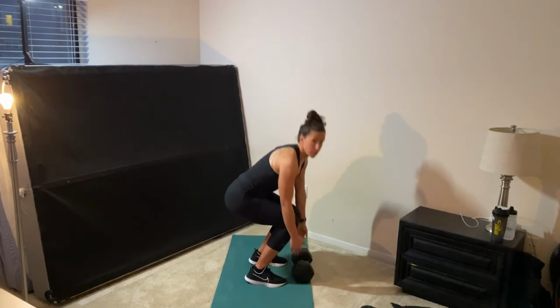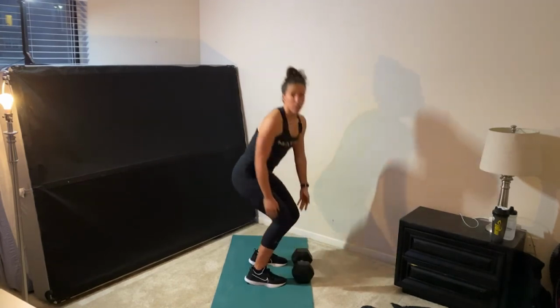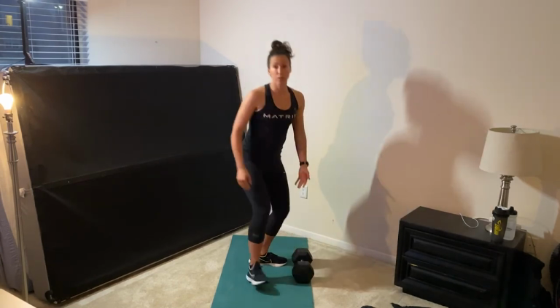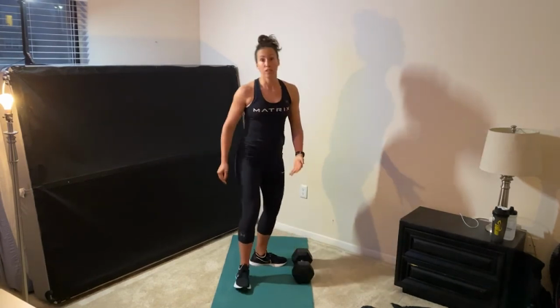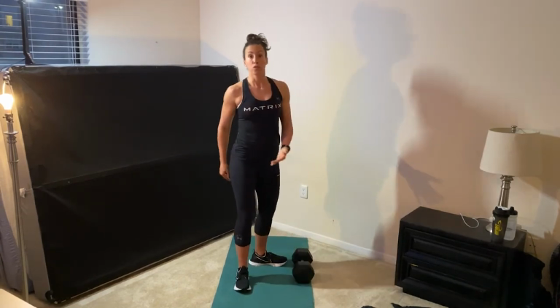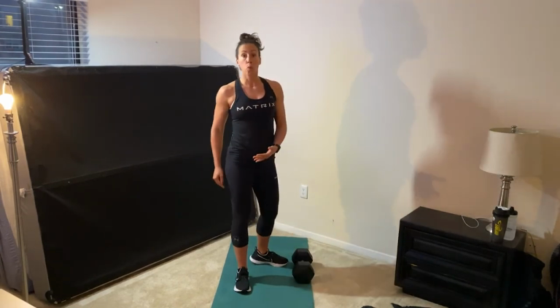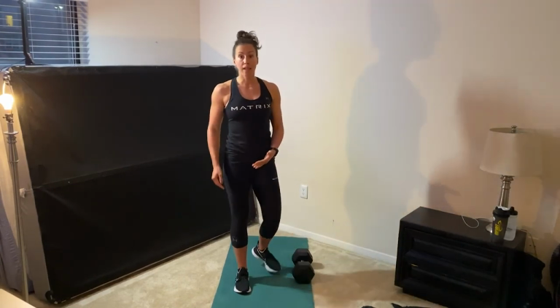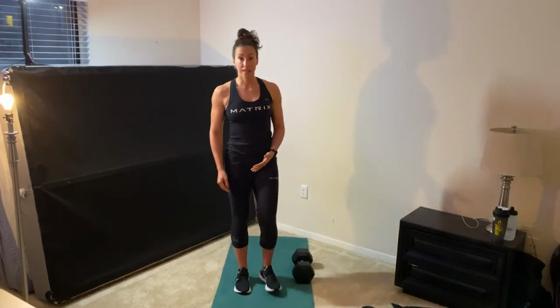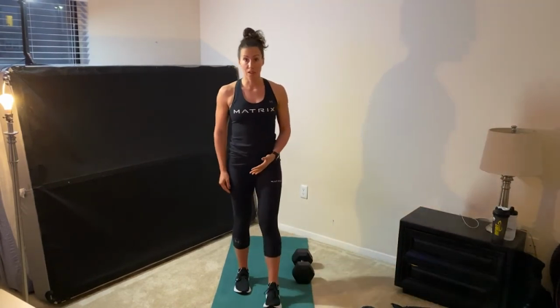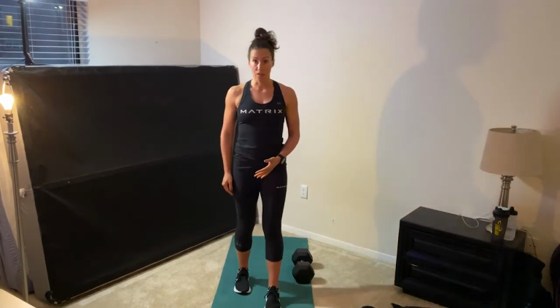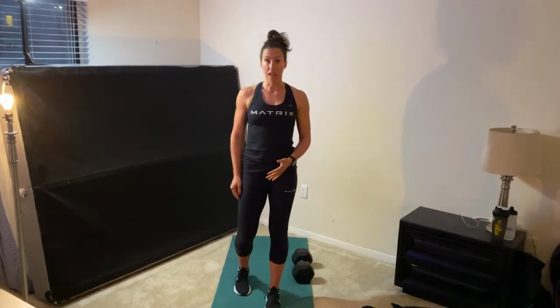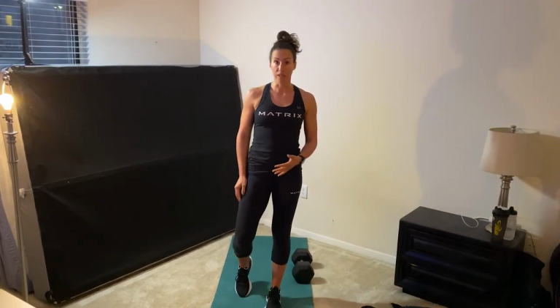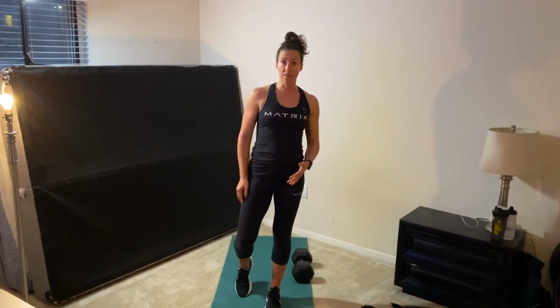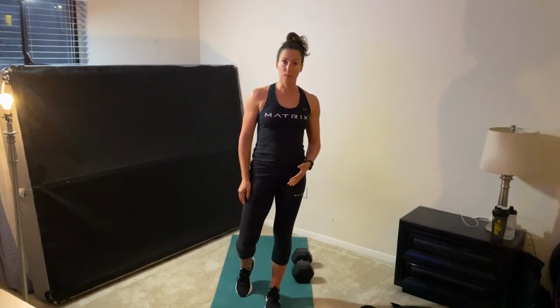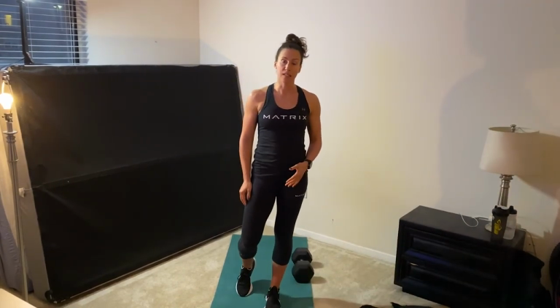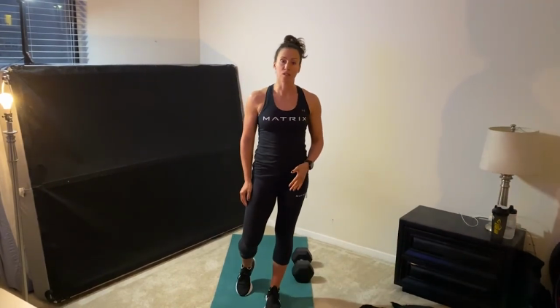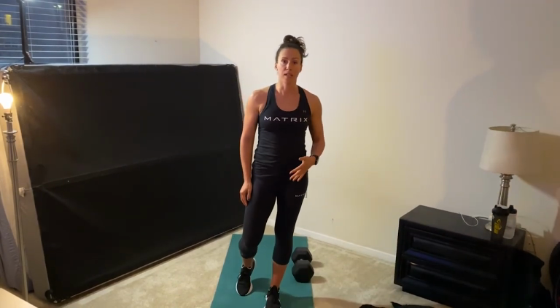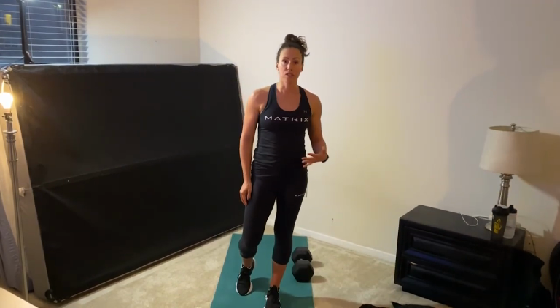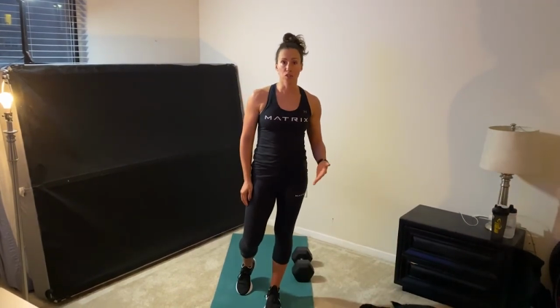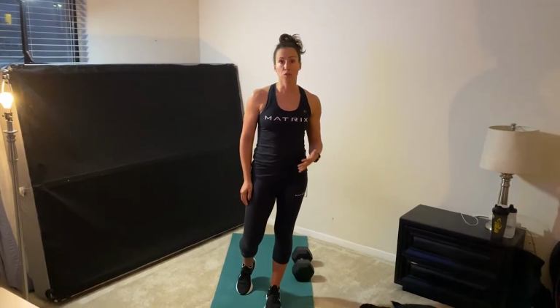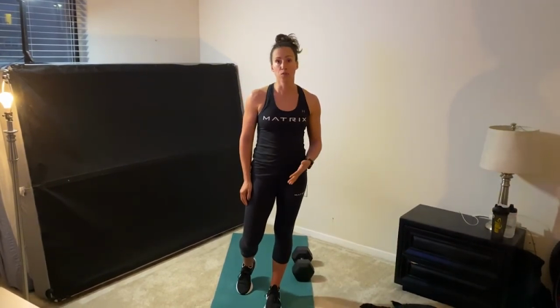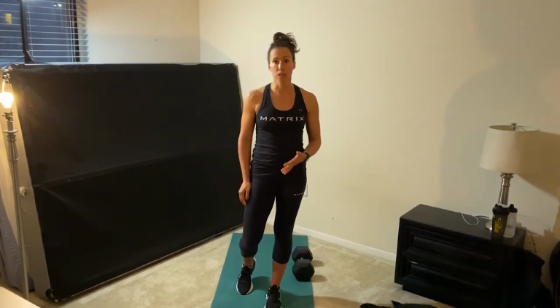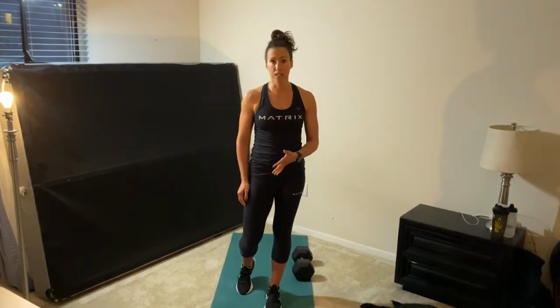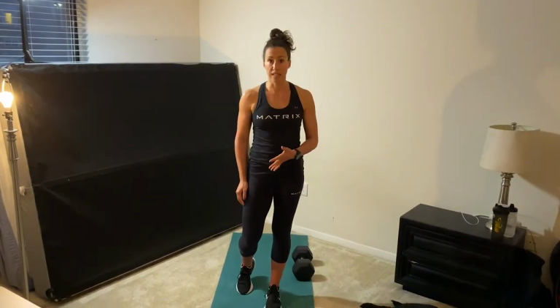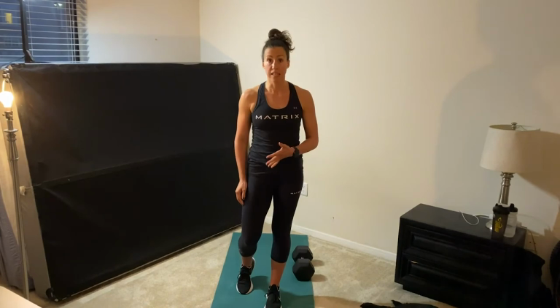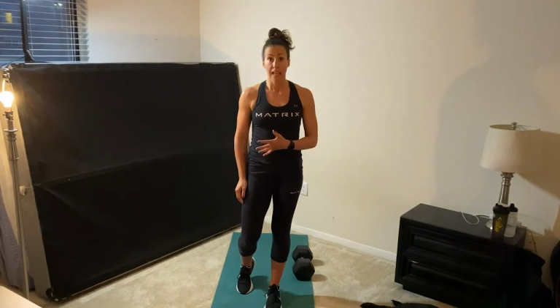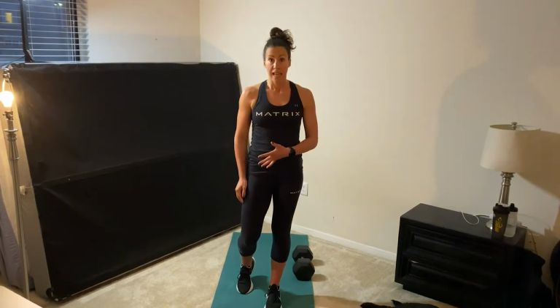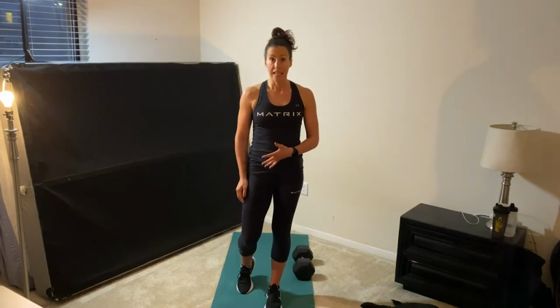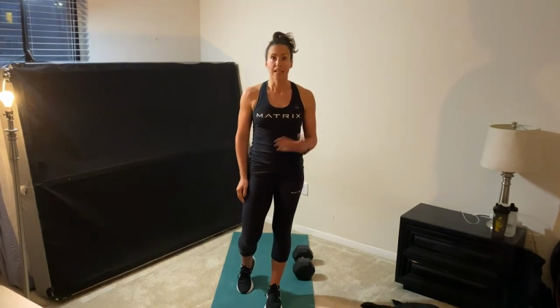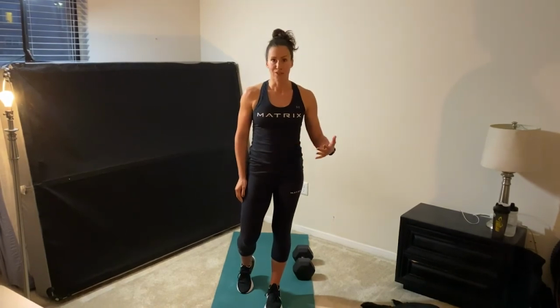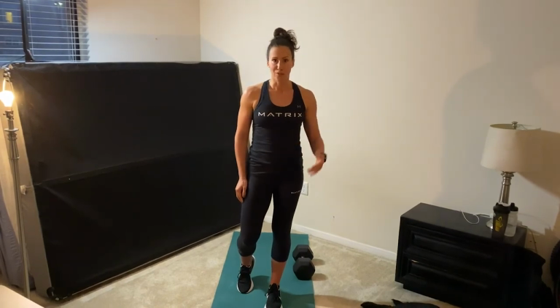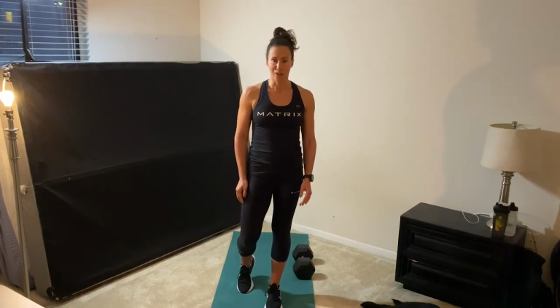You're going to do 20 of those every even minute — so minutes two, four, six, eight and so forth.